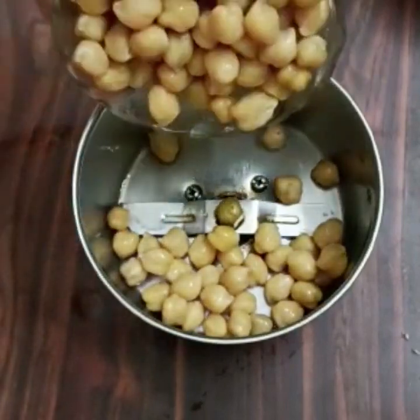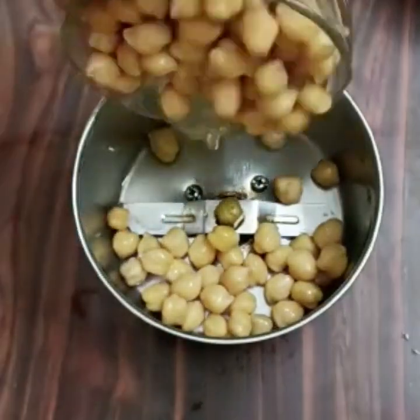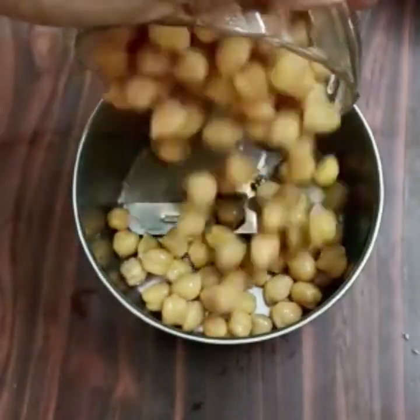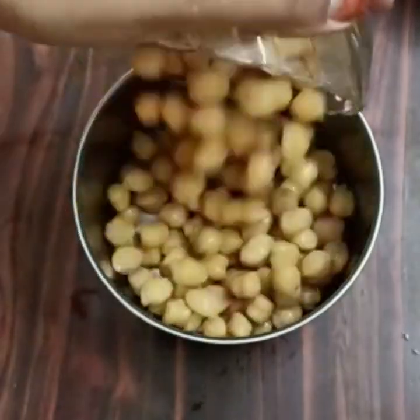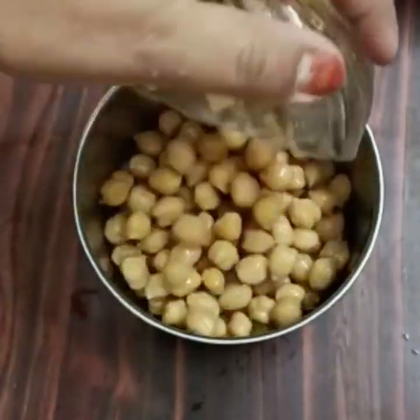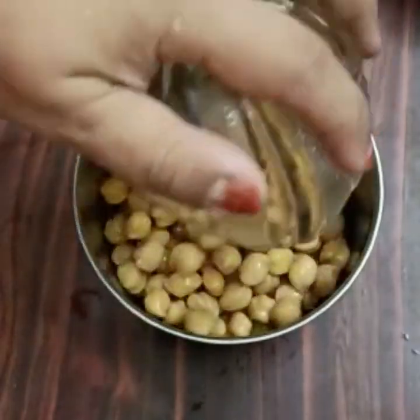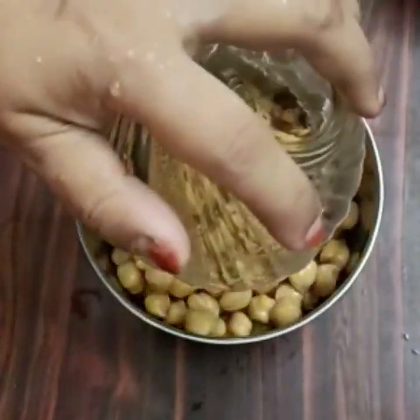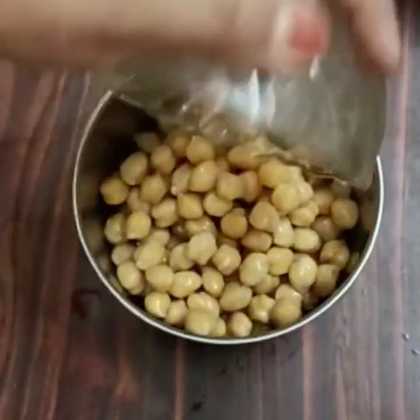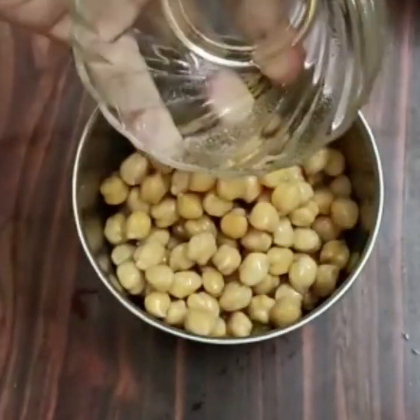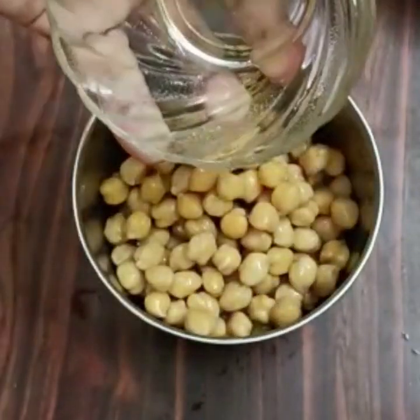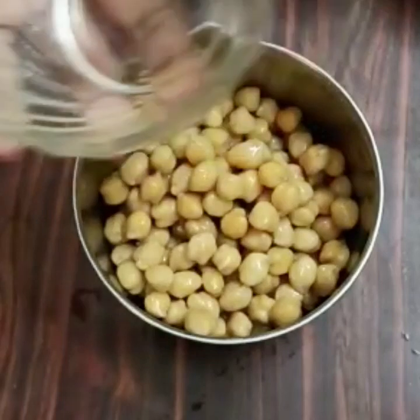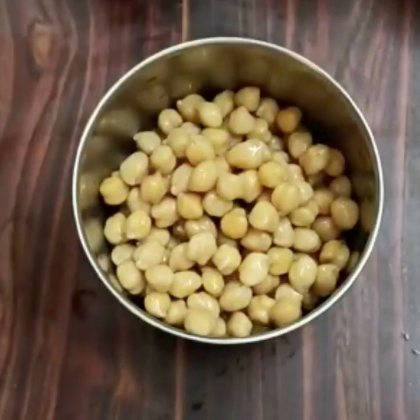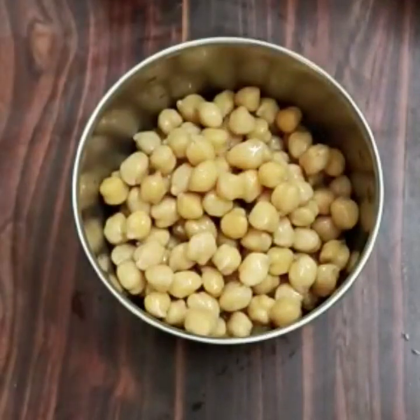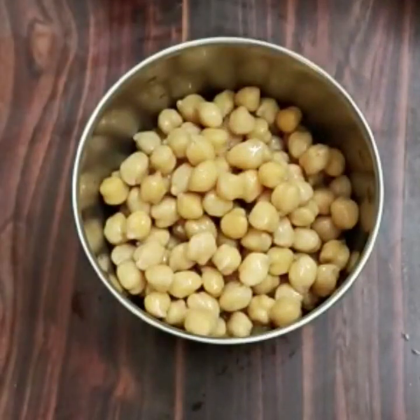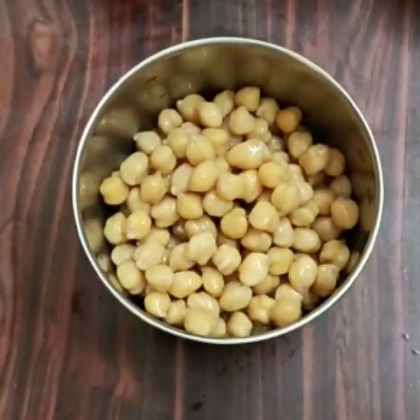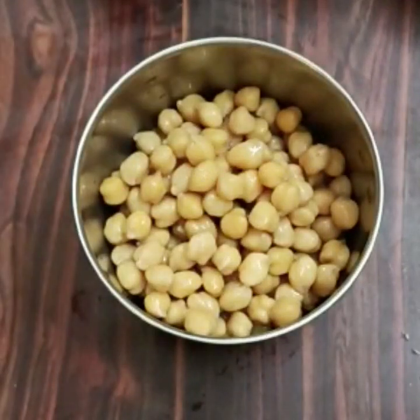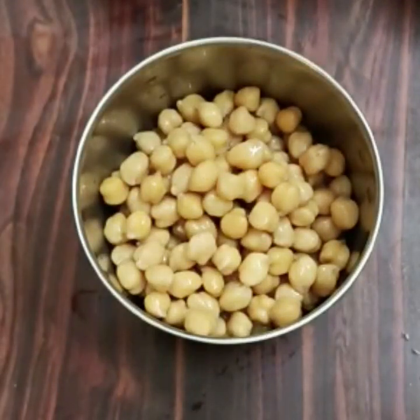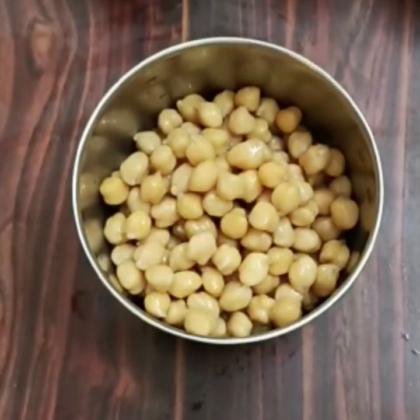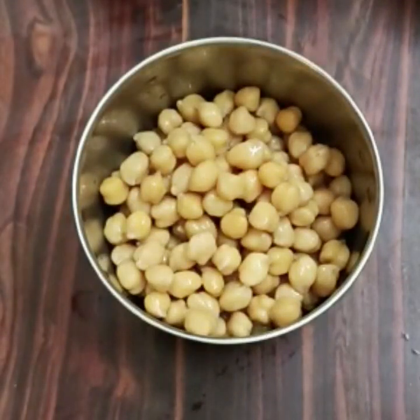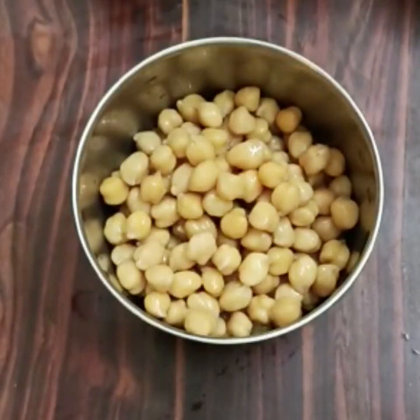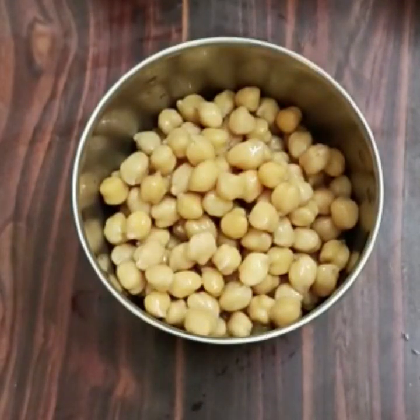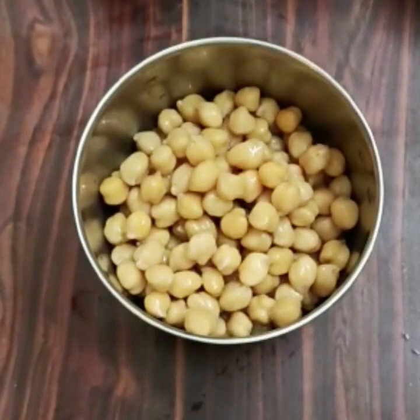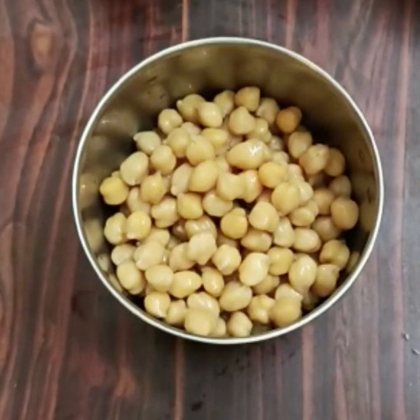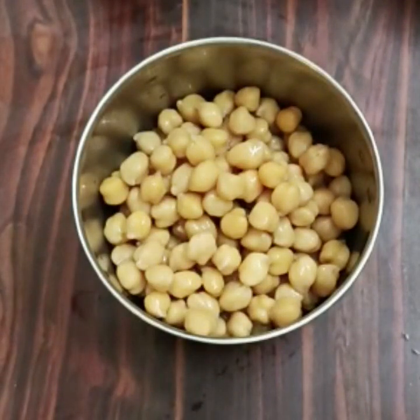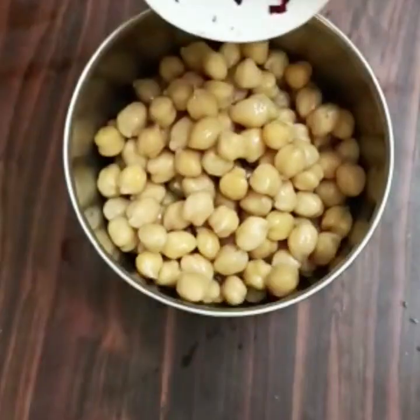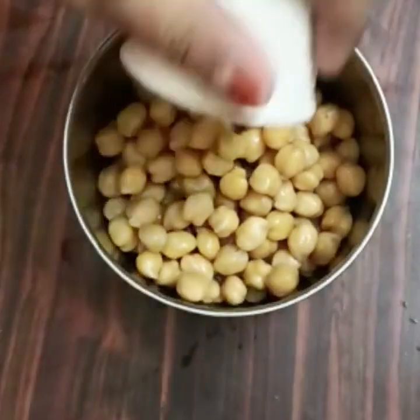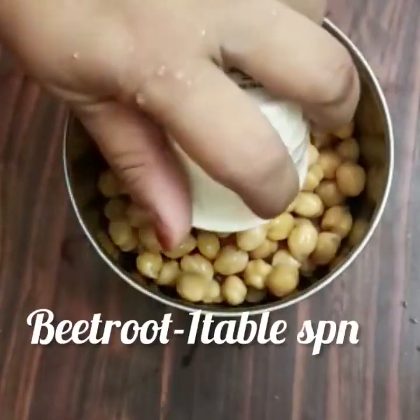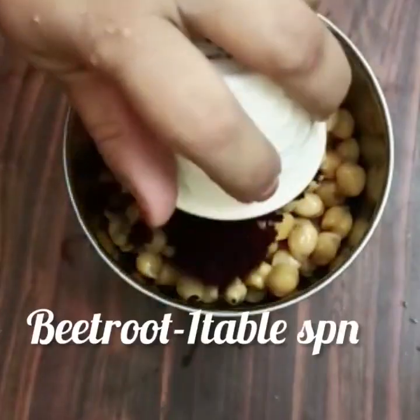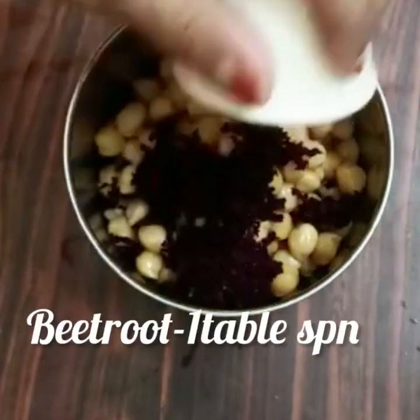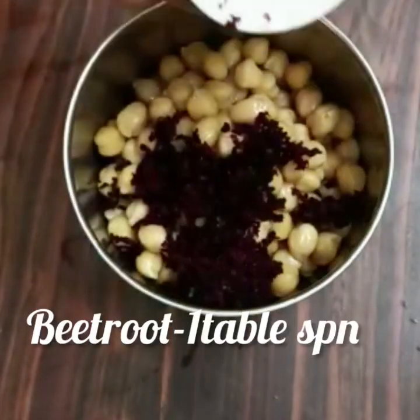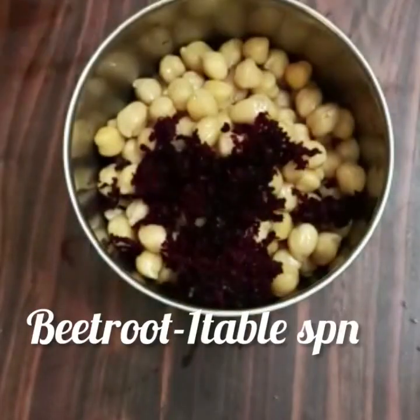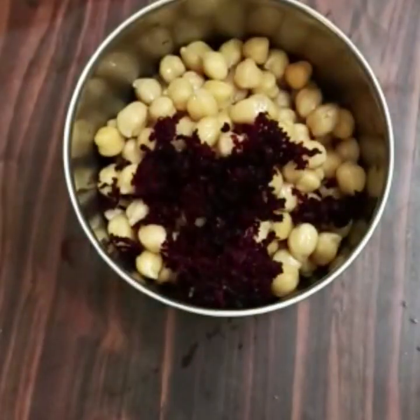After 20 minutes of cooking, we add the chickpeas to a mix jar.